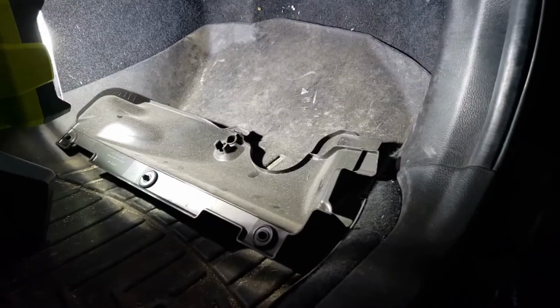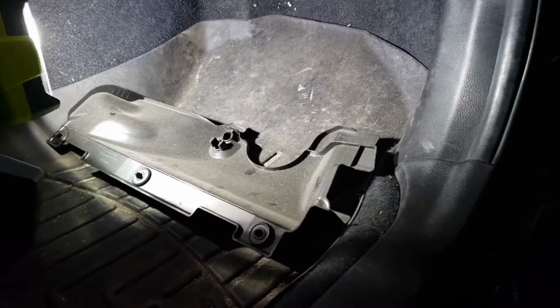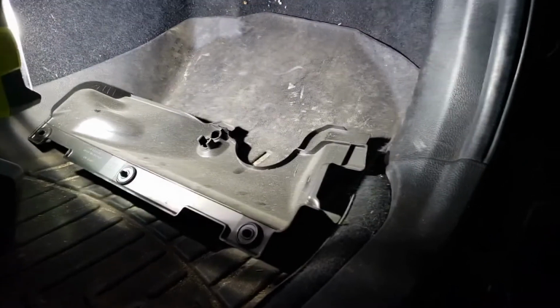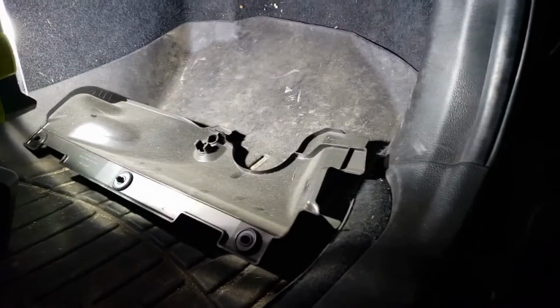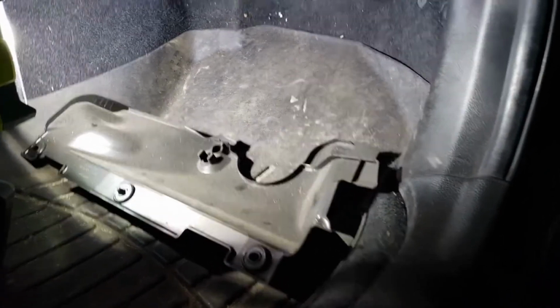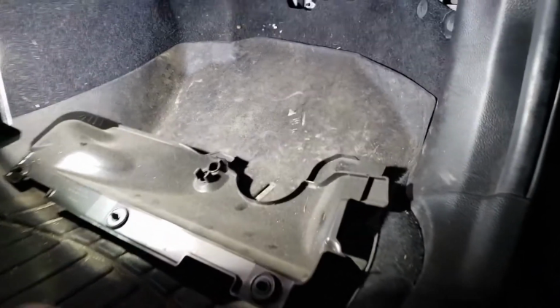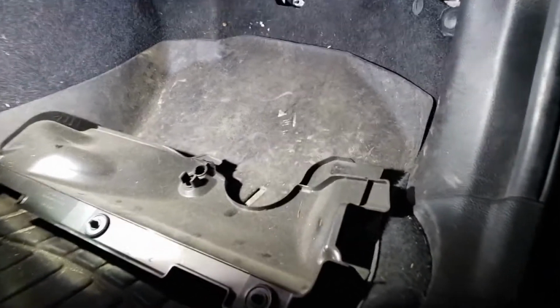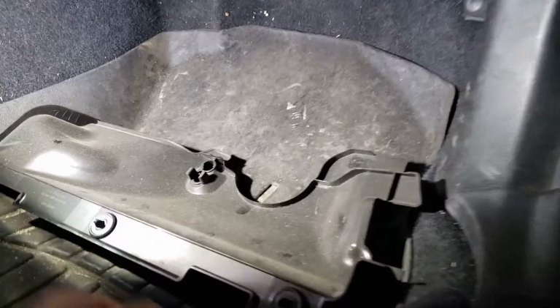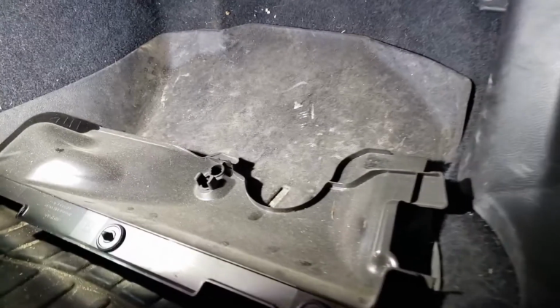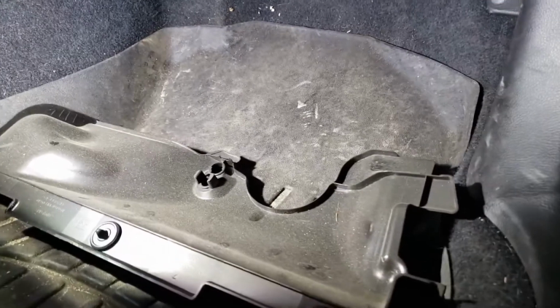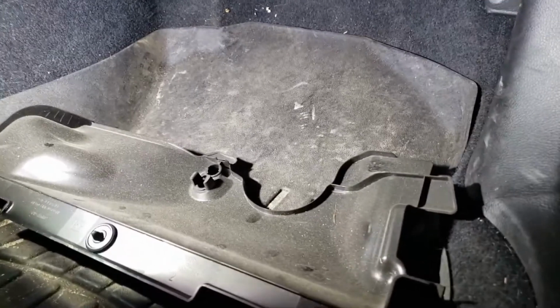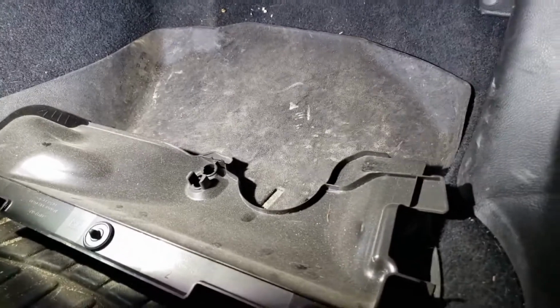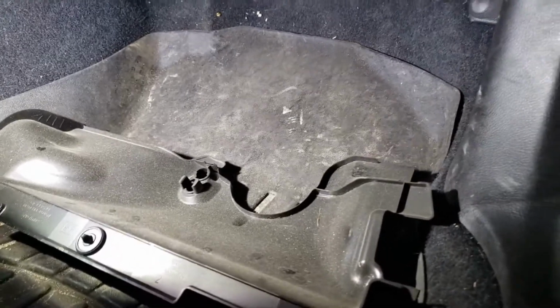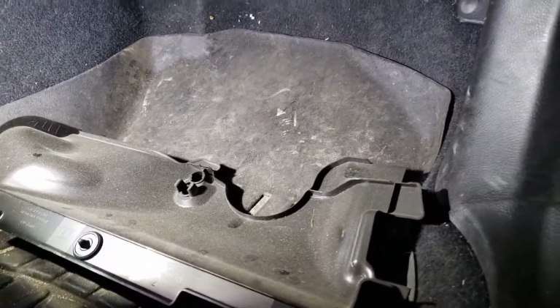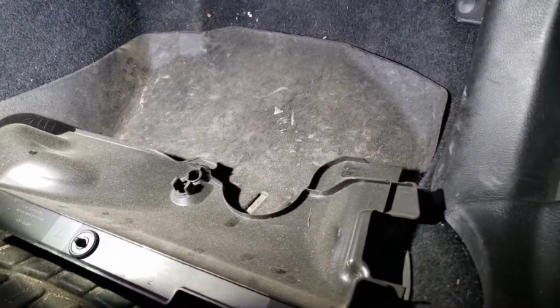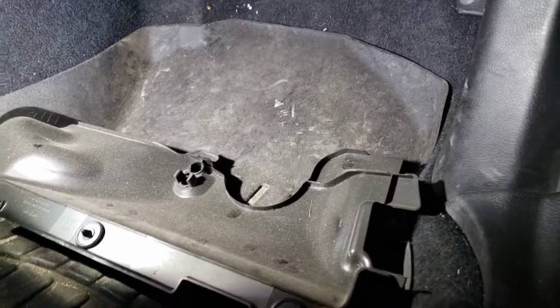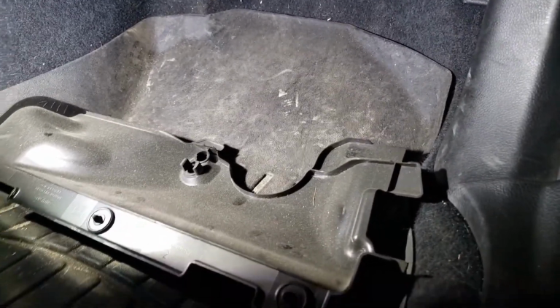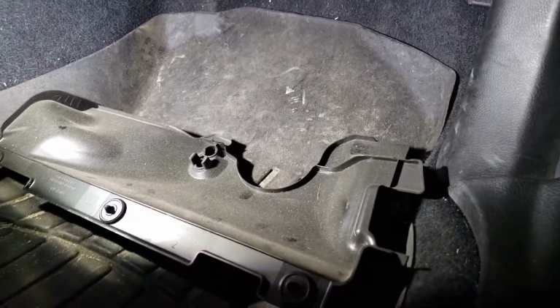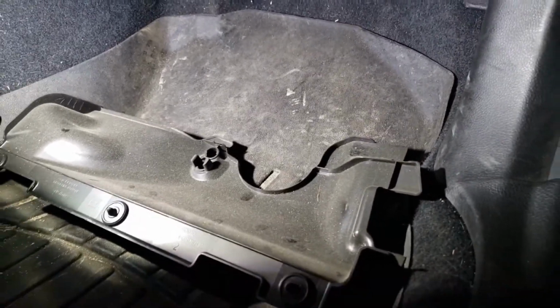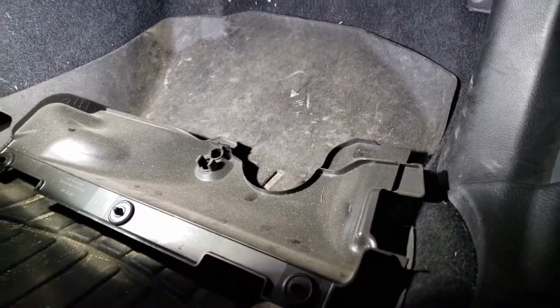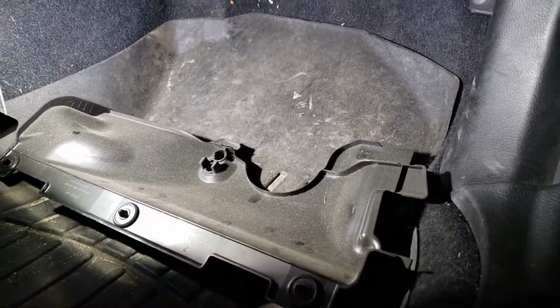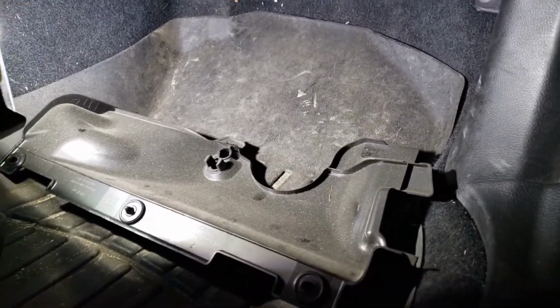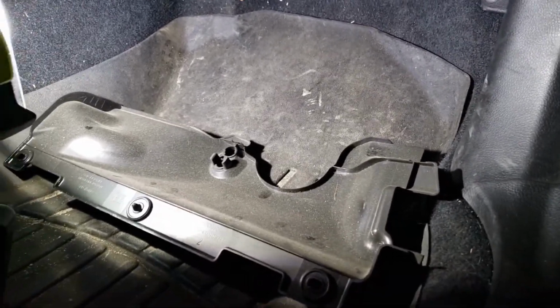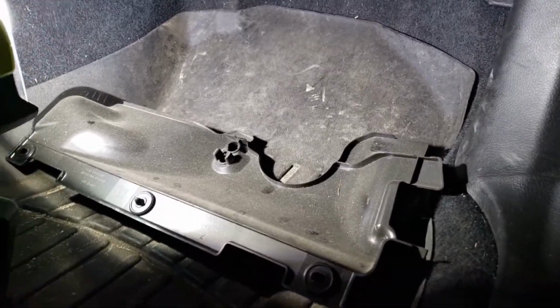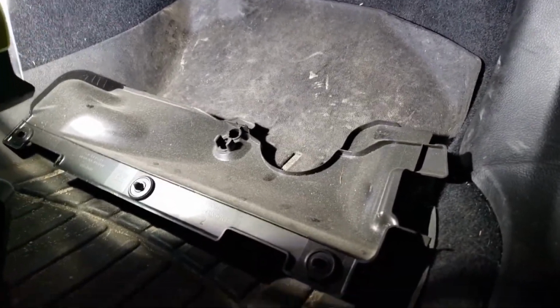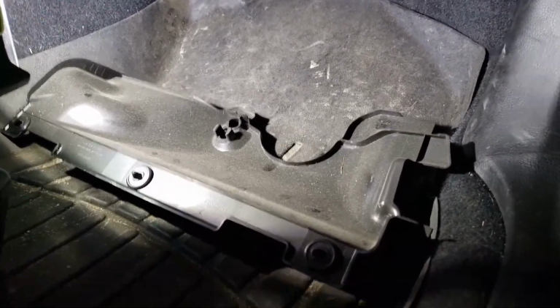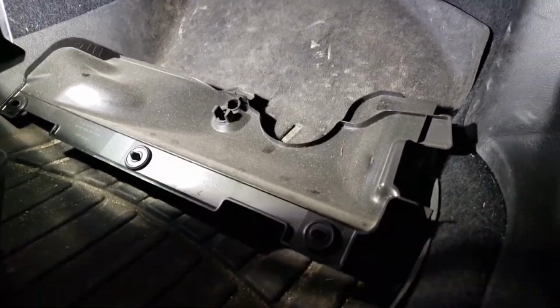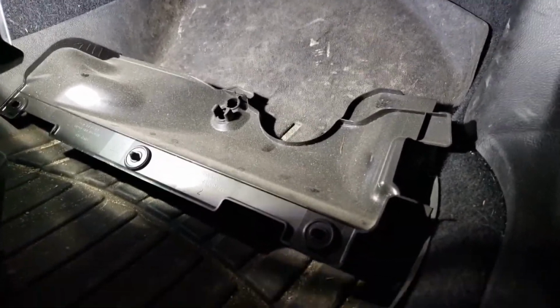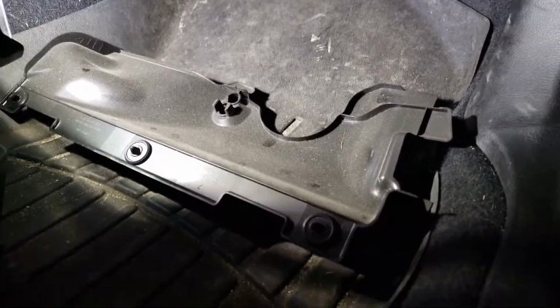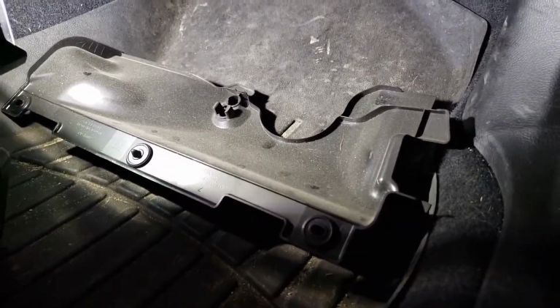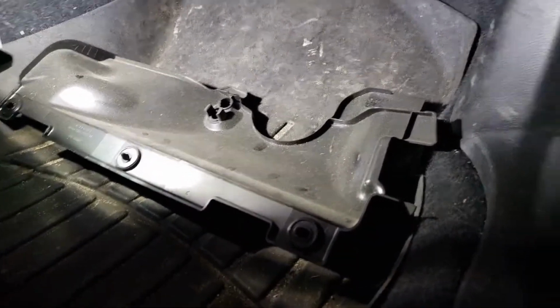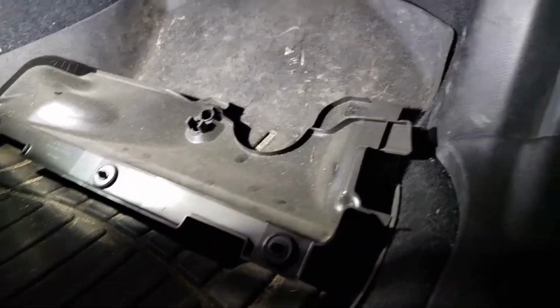This video is to replace the fan in a 2014 Subaru Forester.